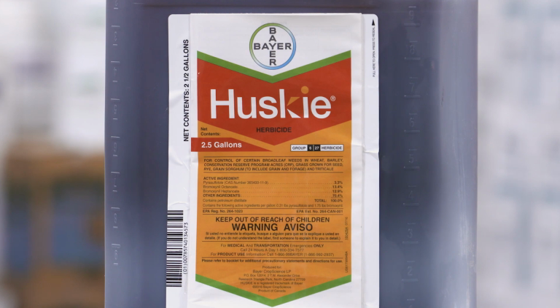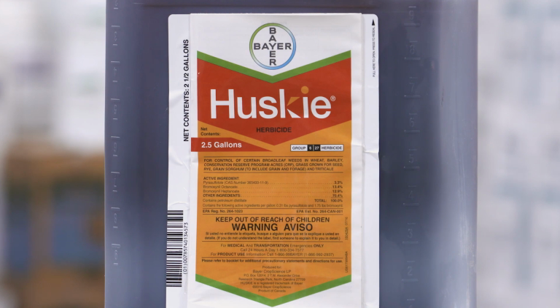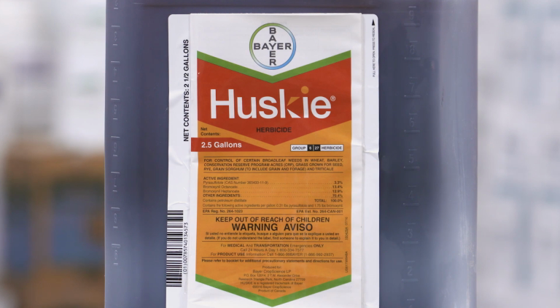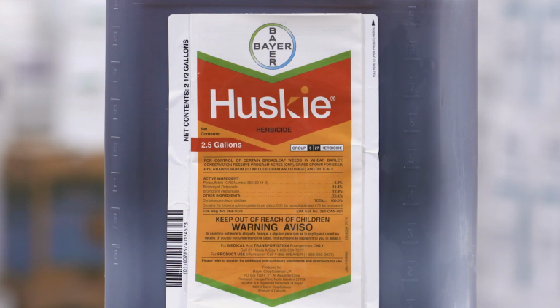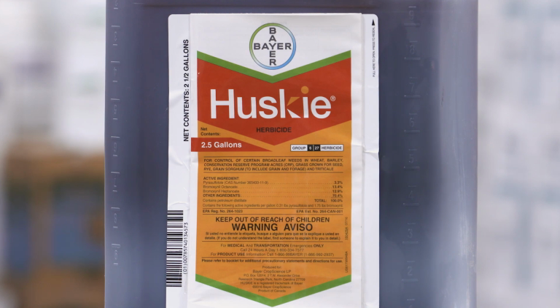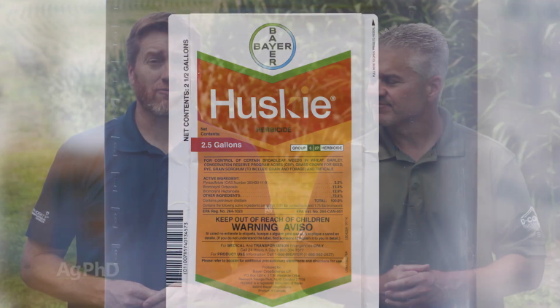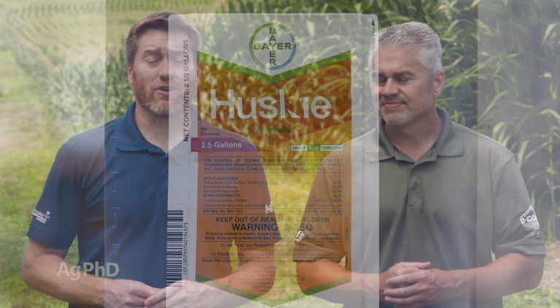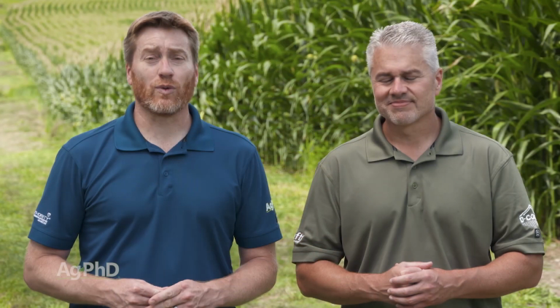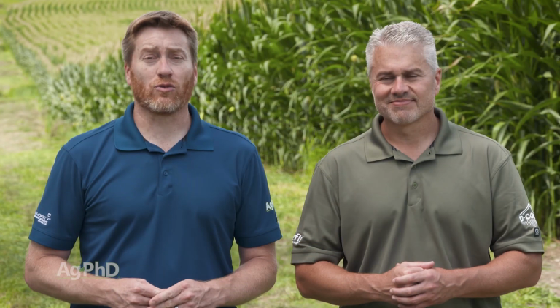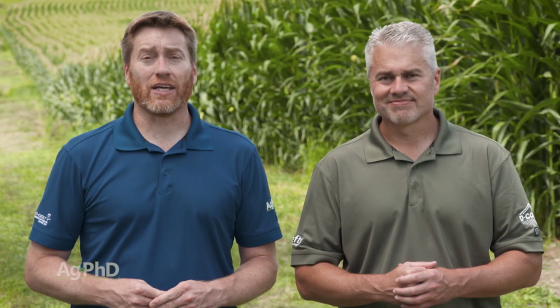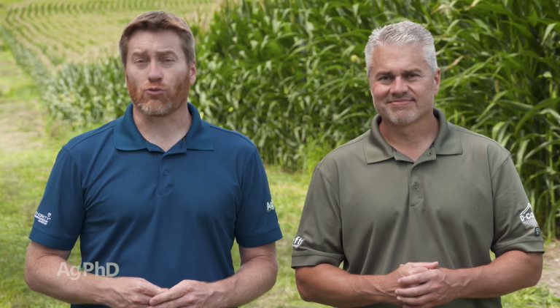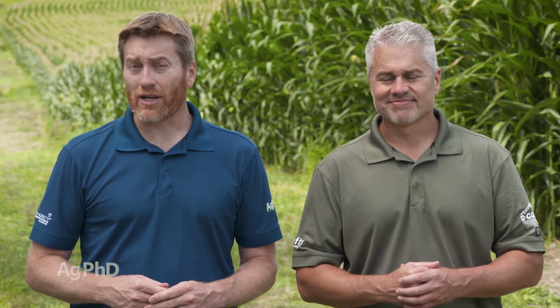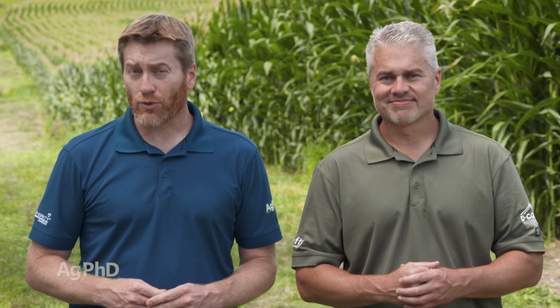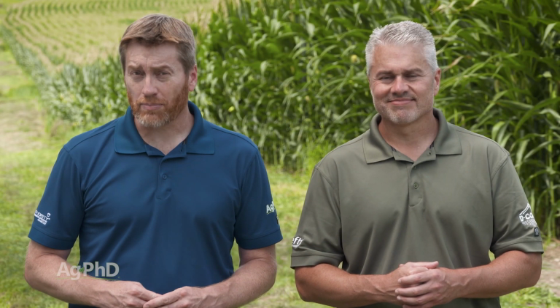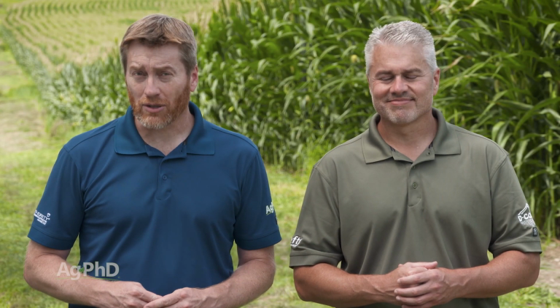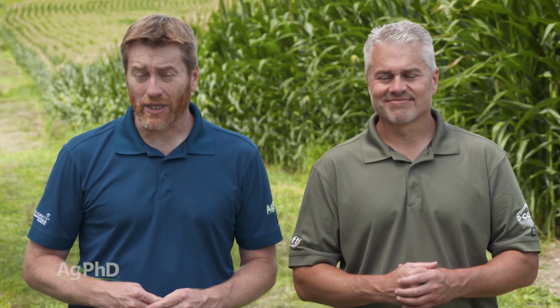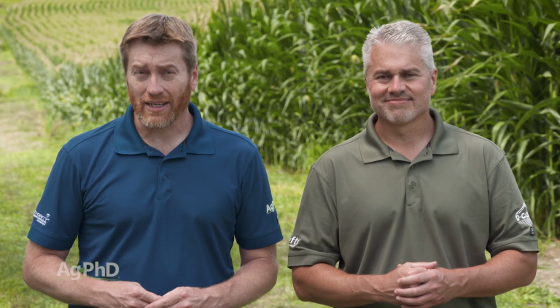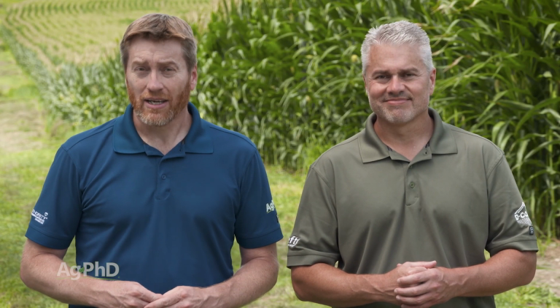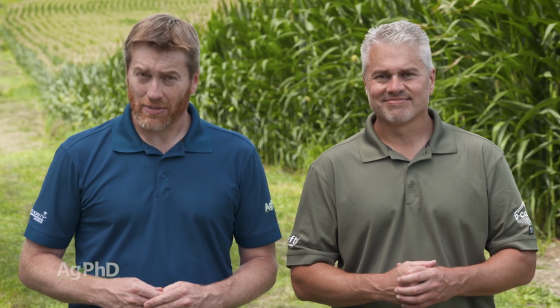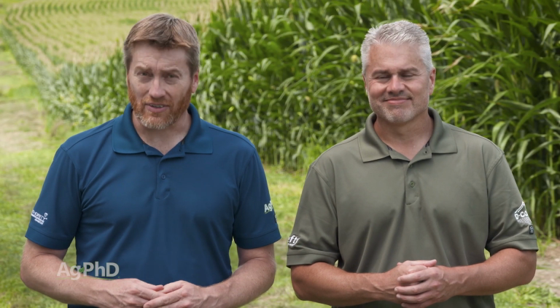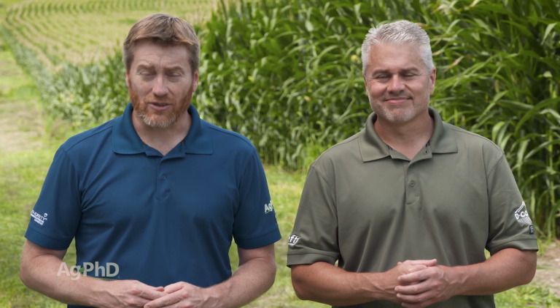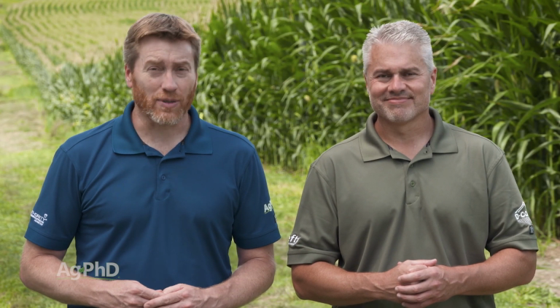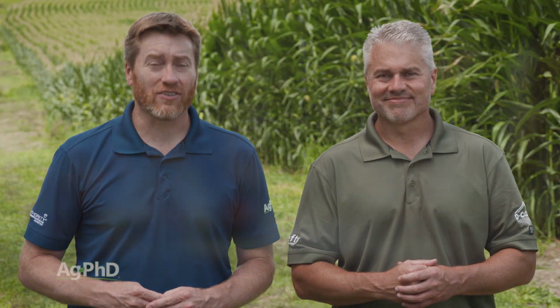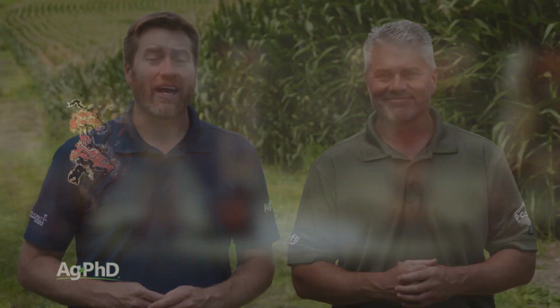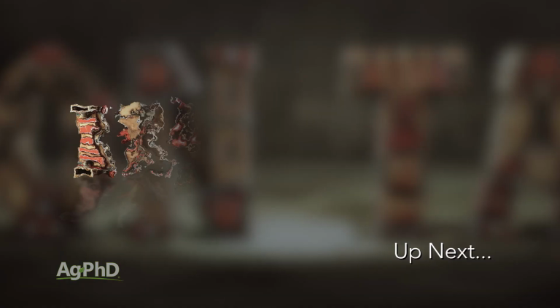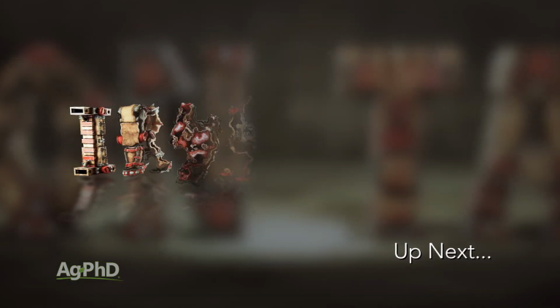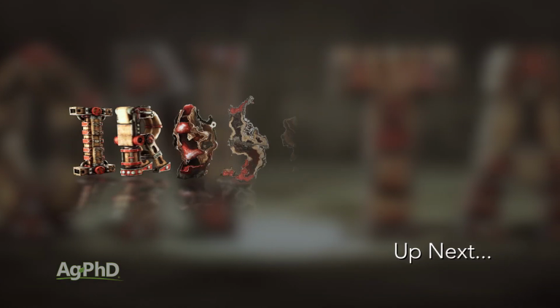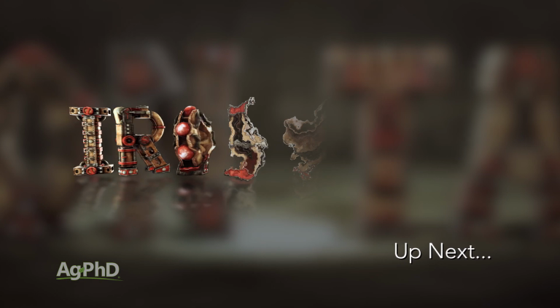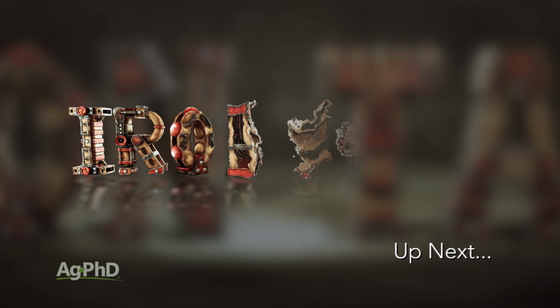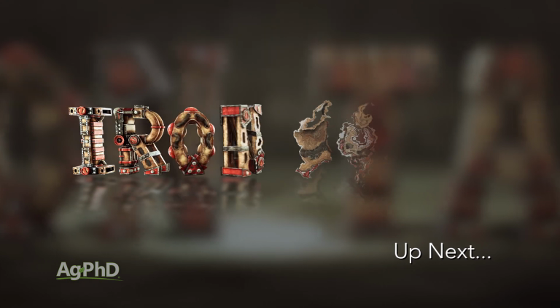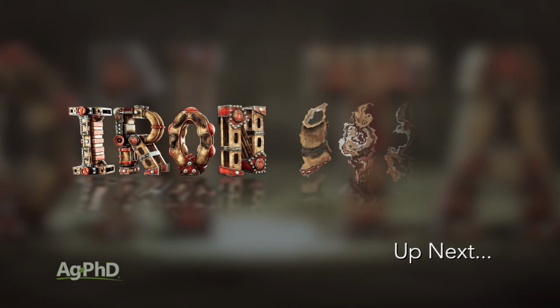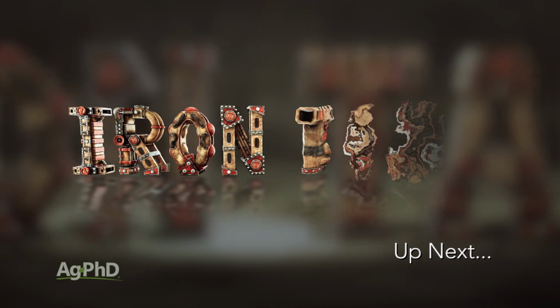That's all the time we have for this week's weed — redroot pigweed. Stay tuned because Iron Talk is coming up next.